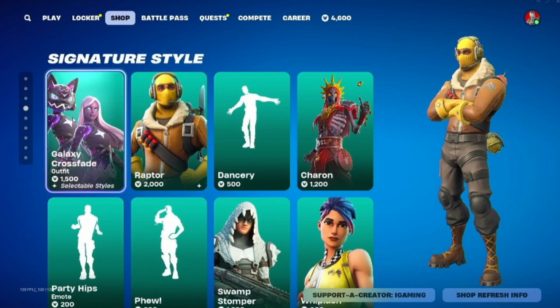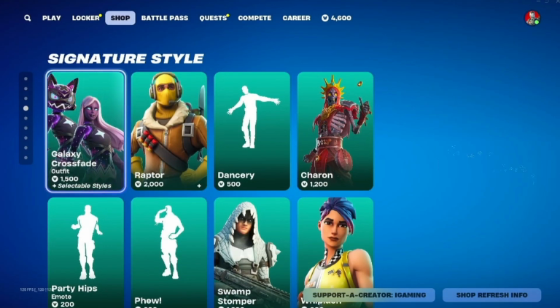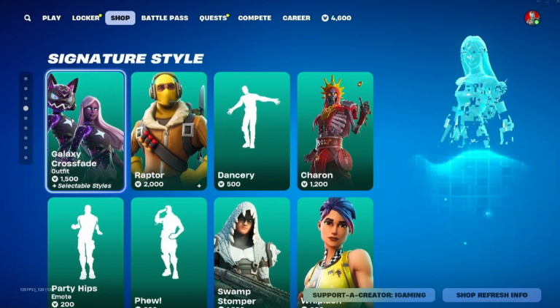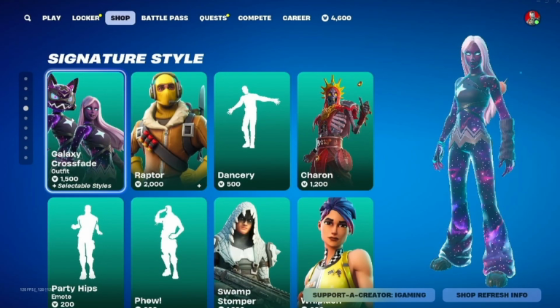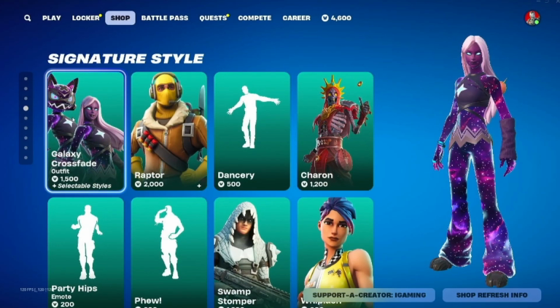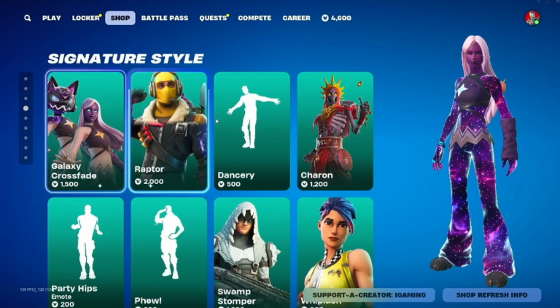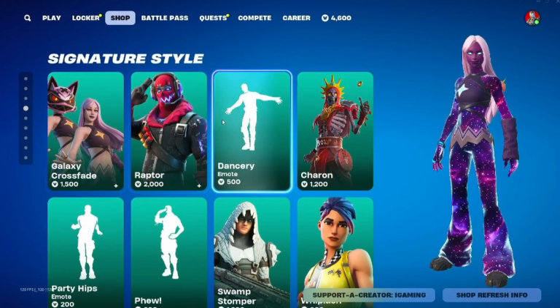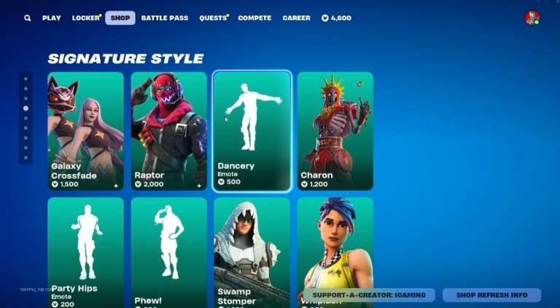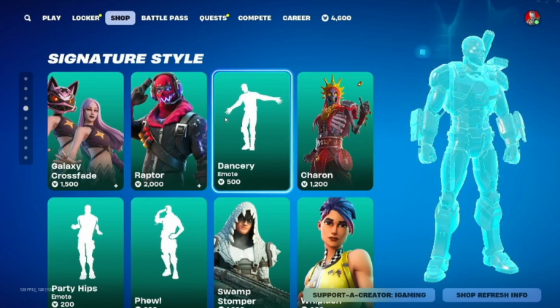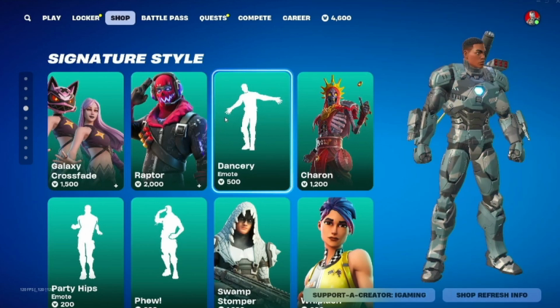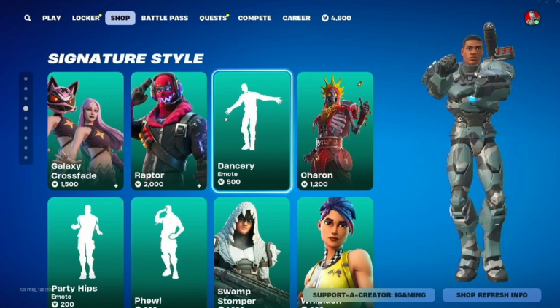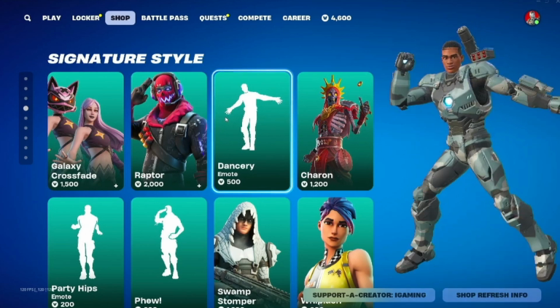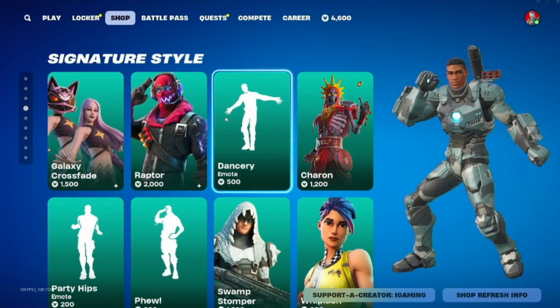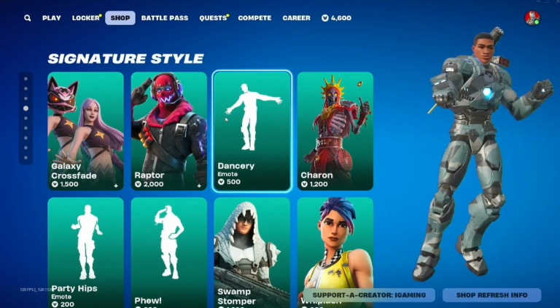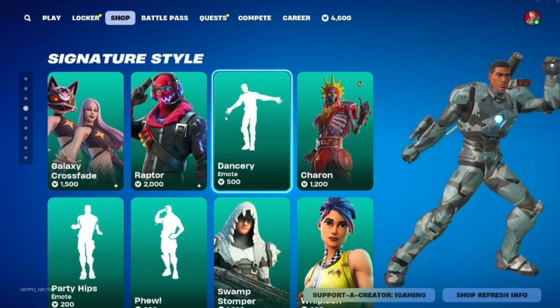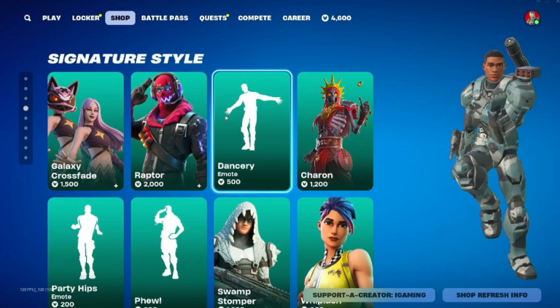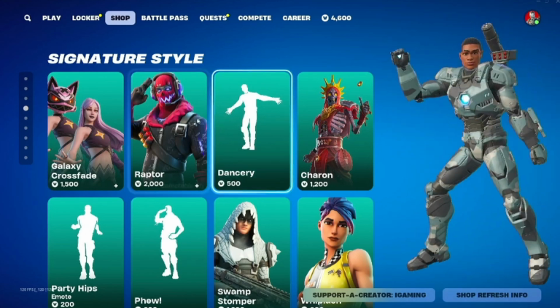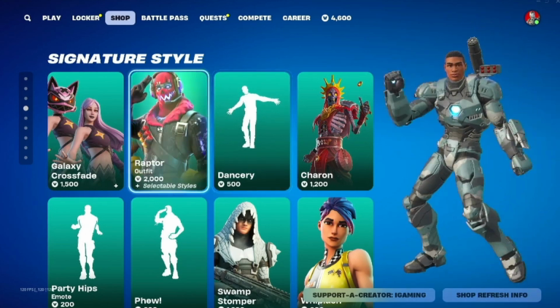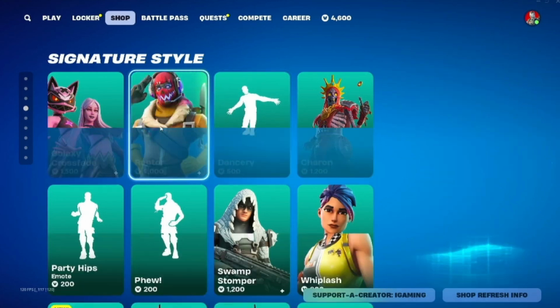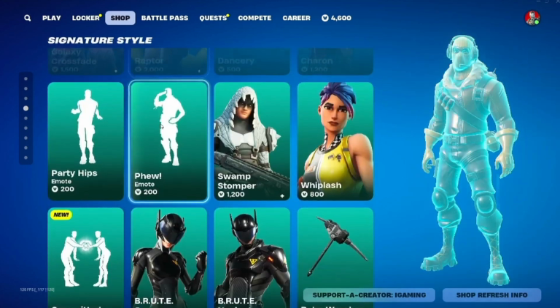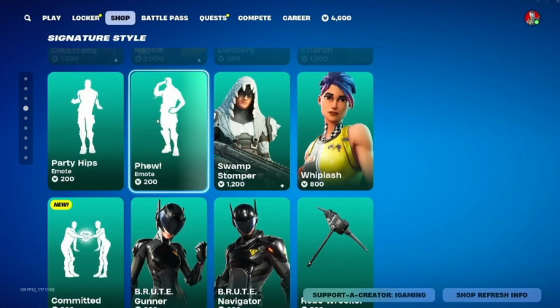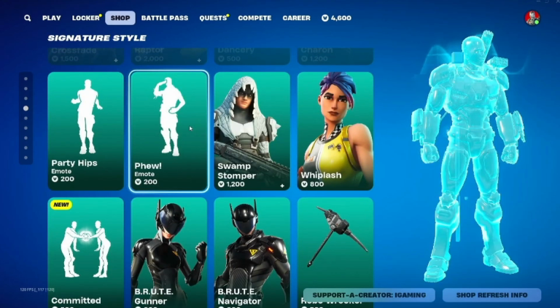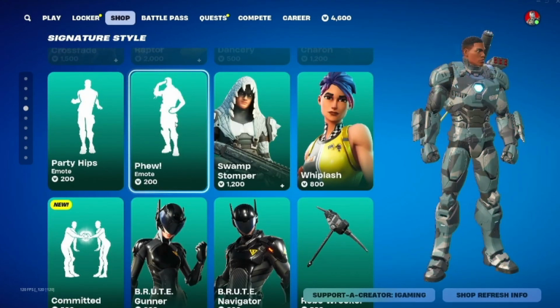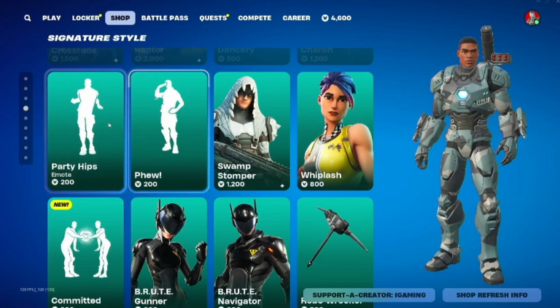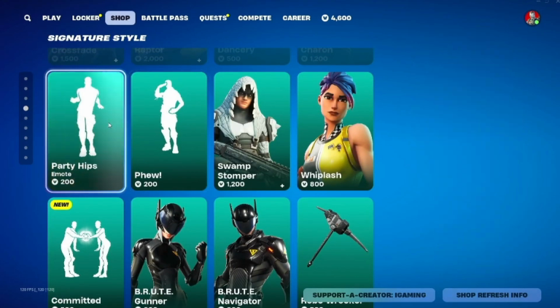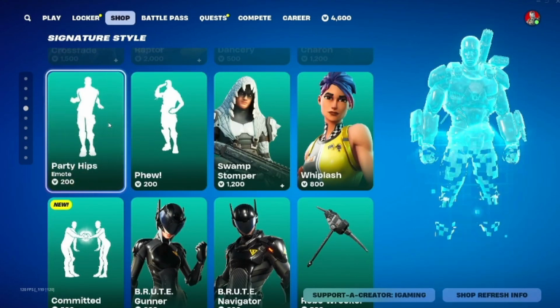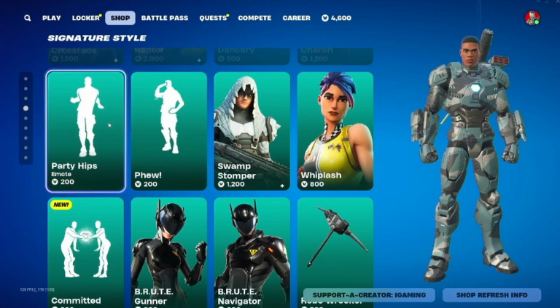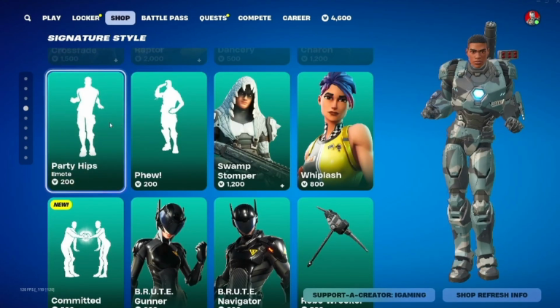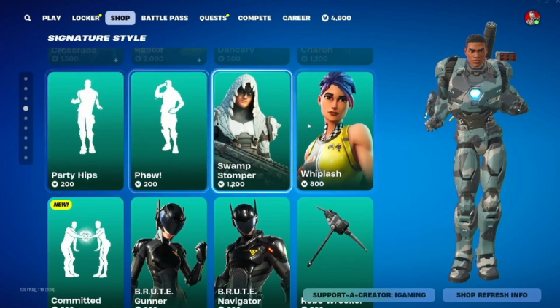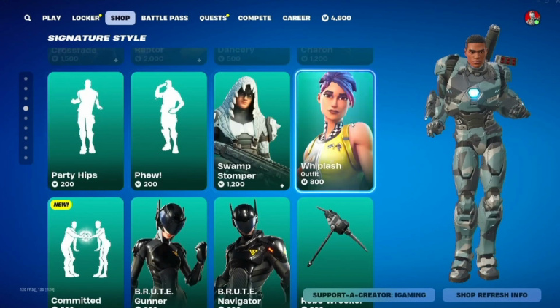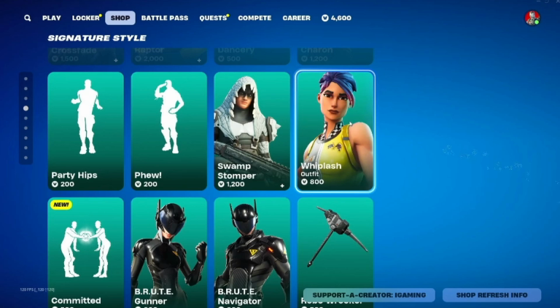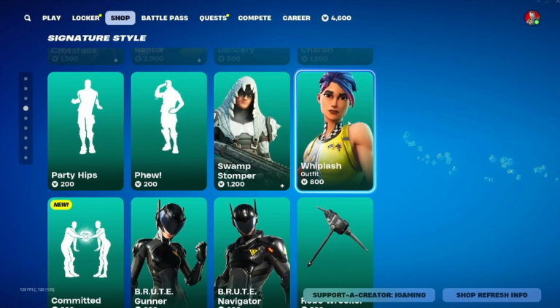The next thing on the shop is the Signature Style, with the Galaxy Crossfade, we have the Dancery, the Raptor is here, and then we also have the Party Hips and the Whiplash.